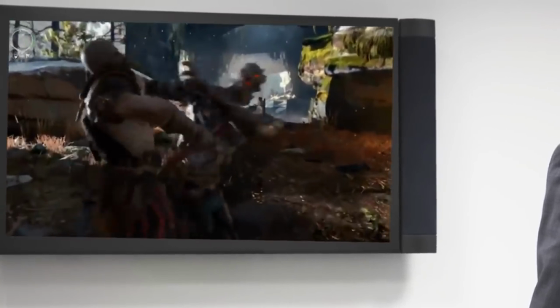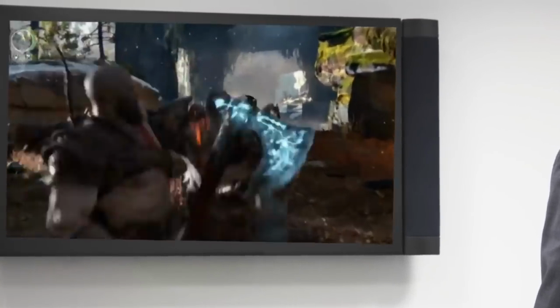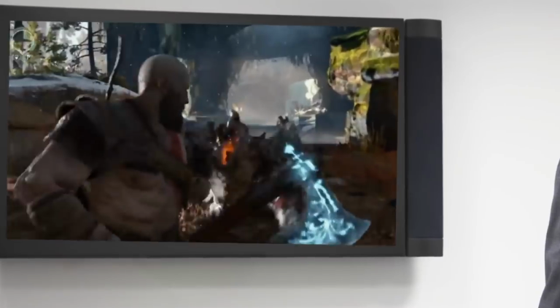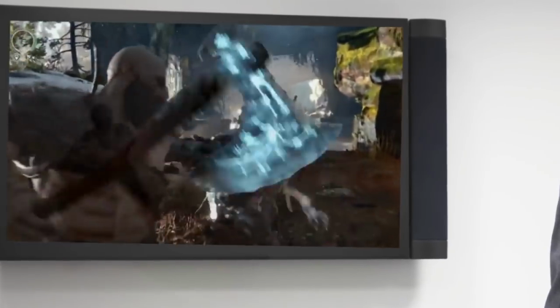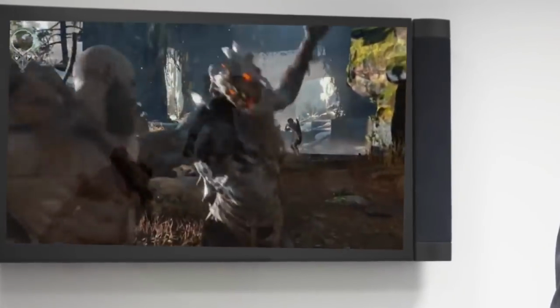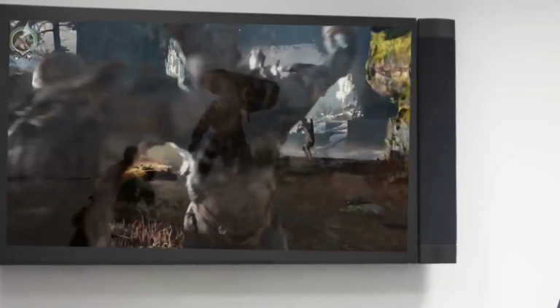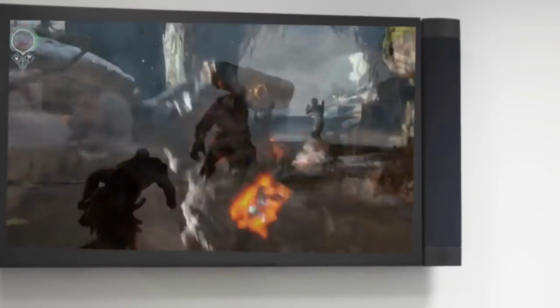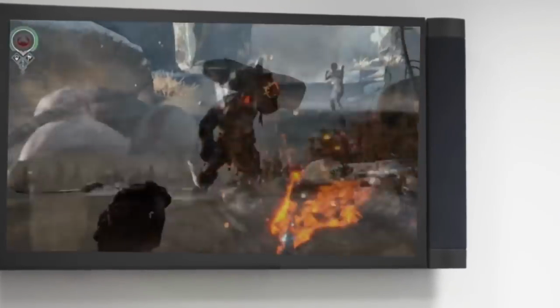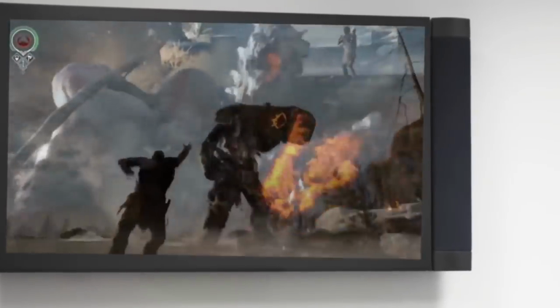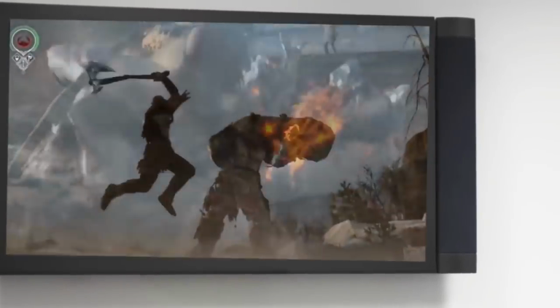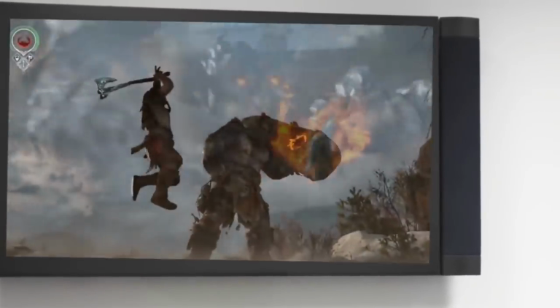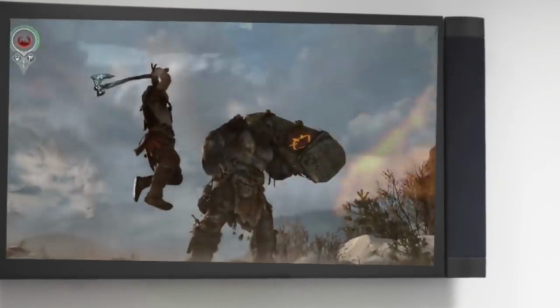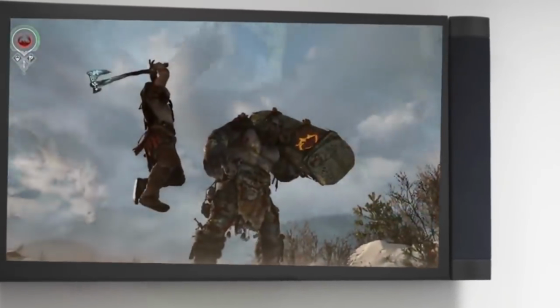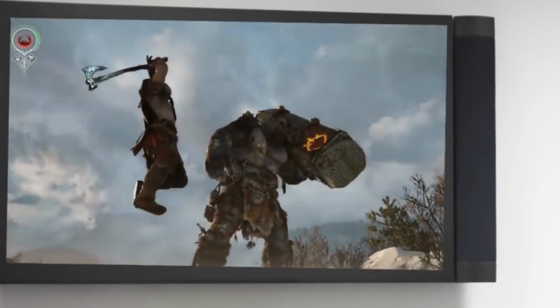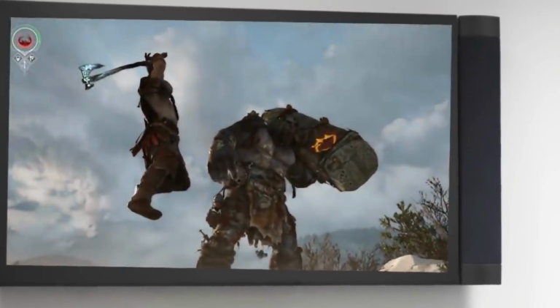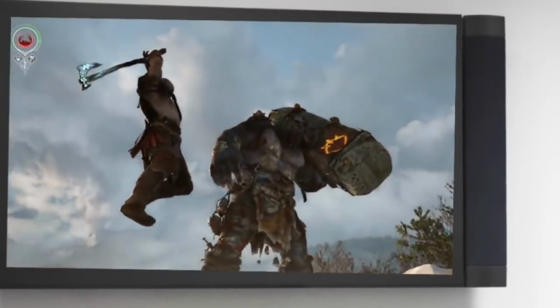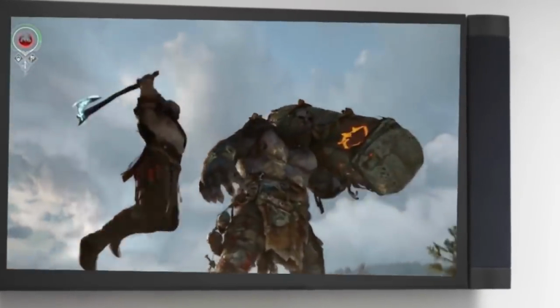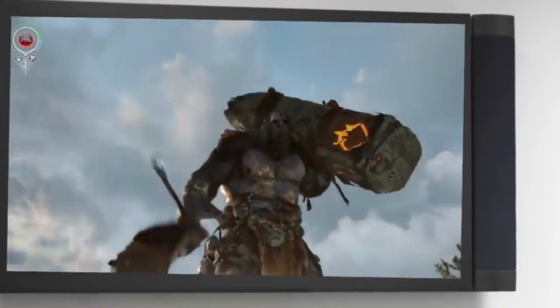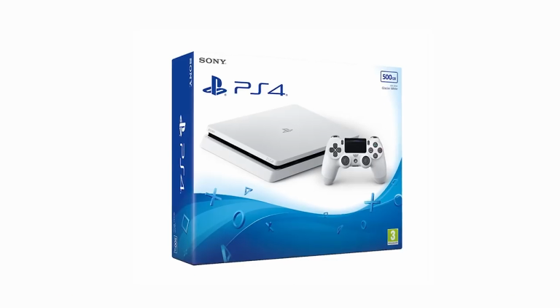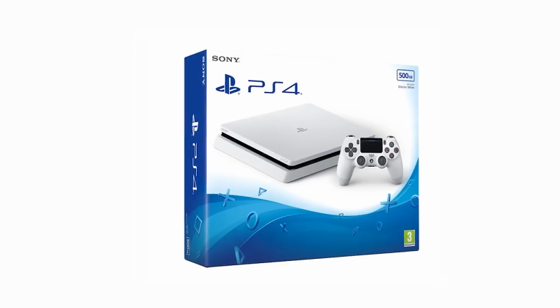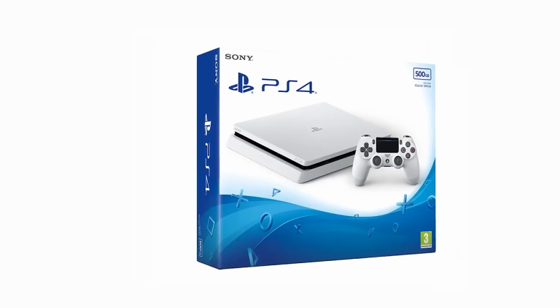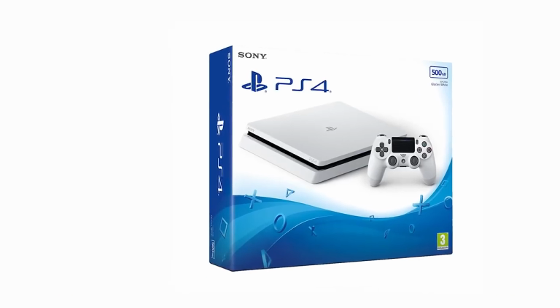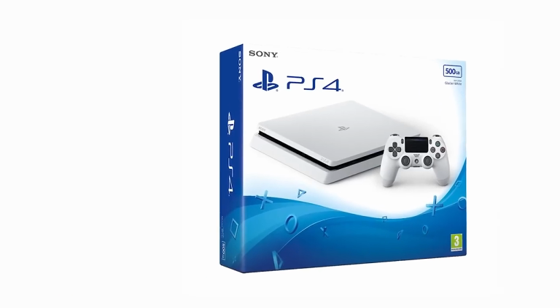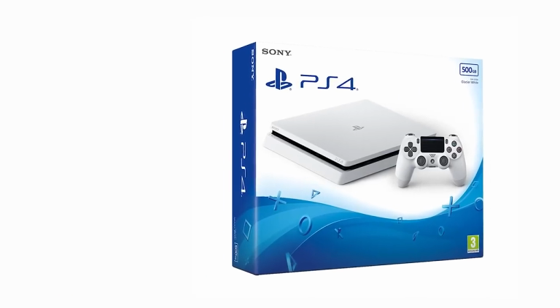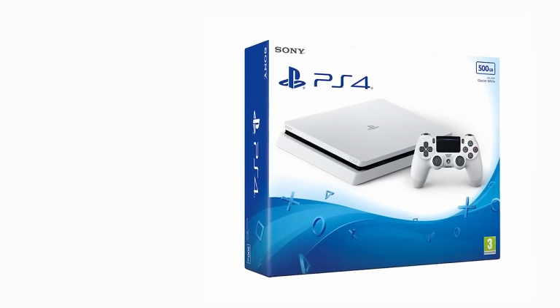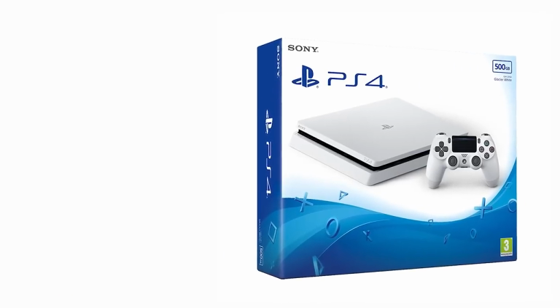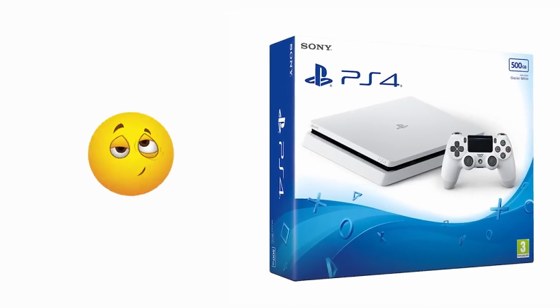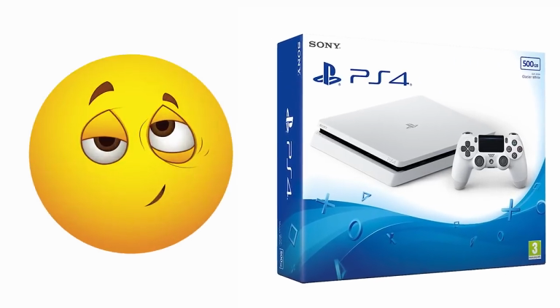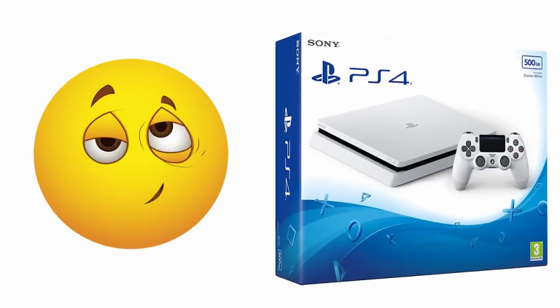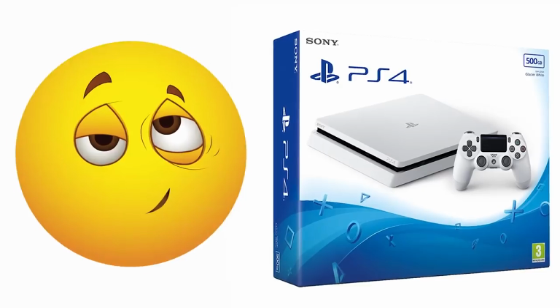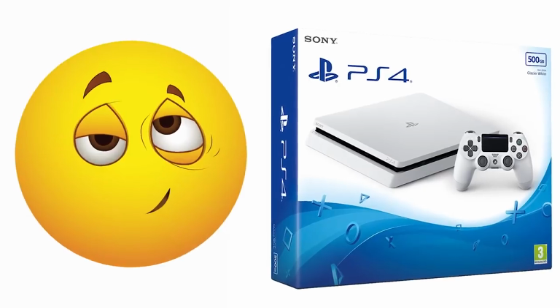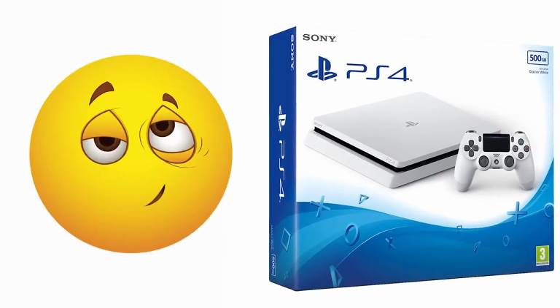It may not seem like an extremely useful feature, but you'll quickly fall in love with it. The PS4 is quite simply the lazy person's dream.